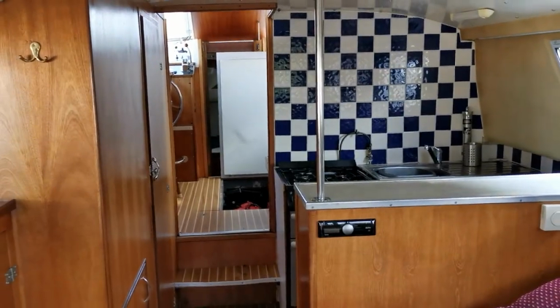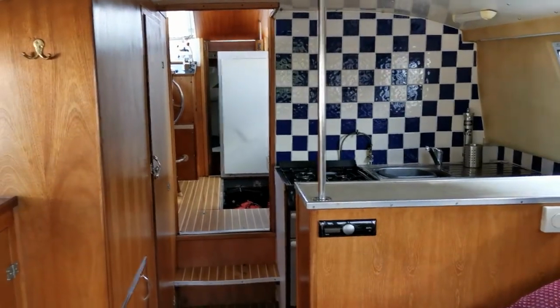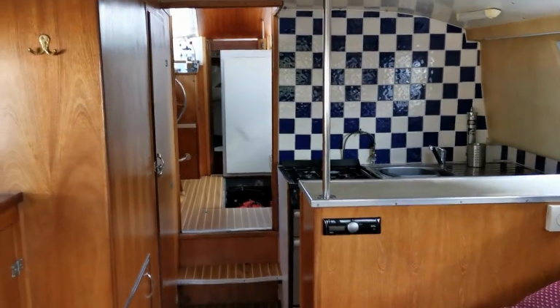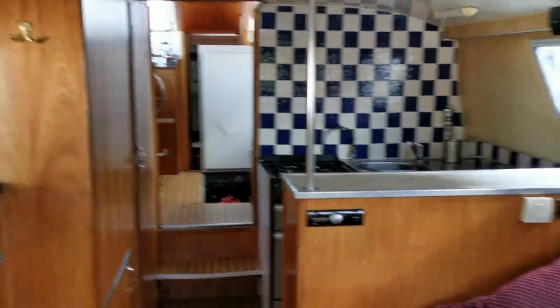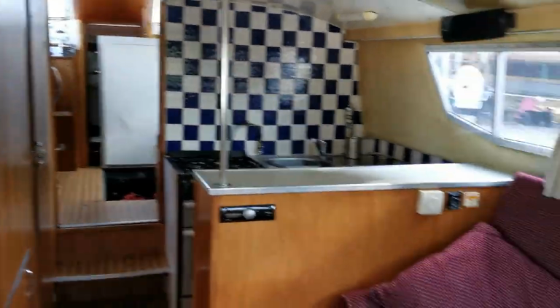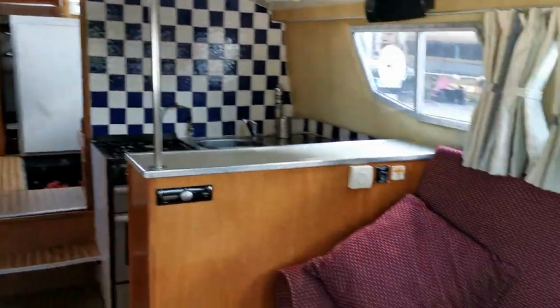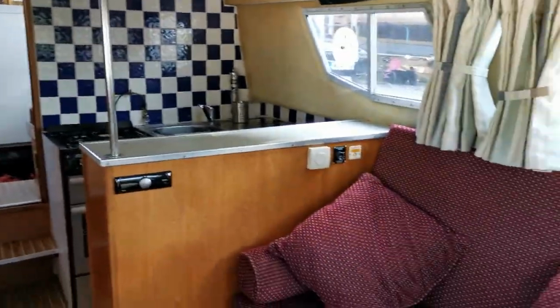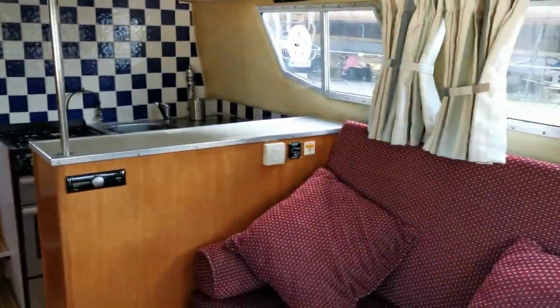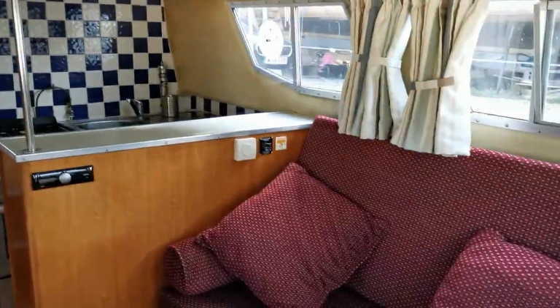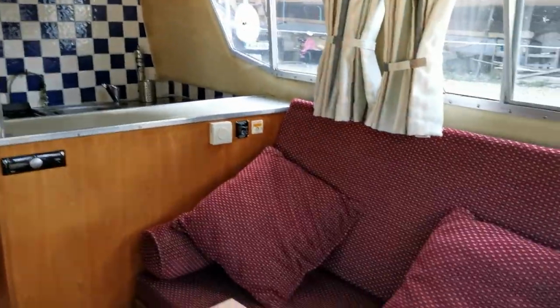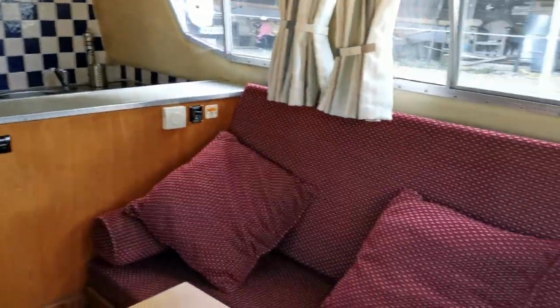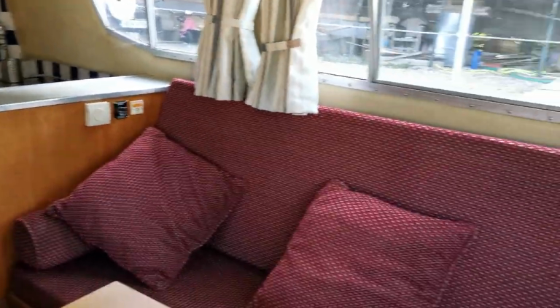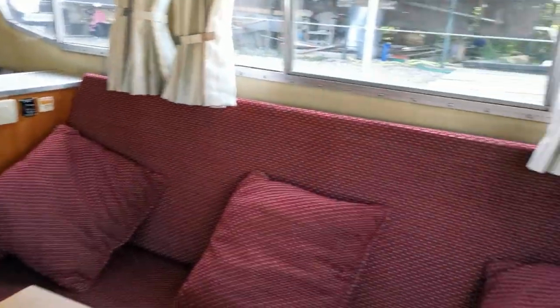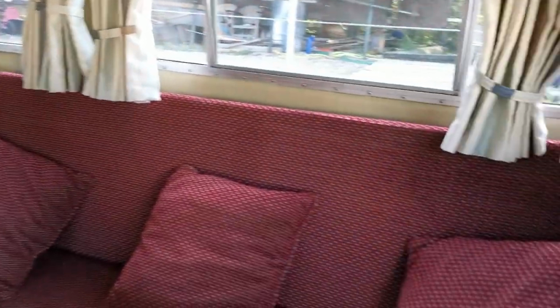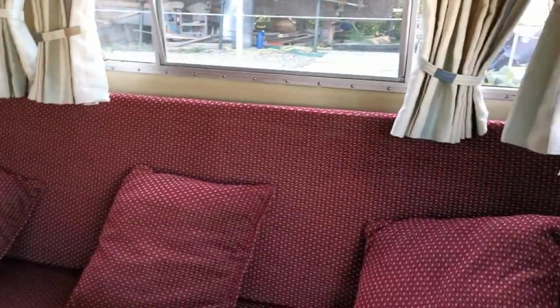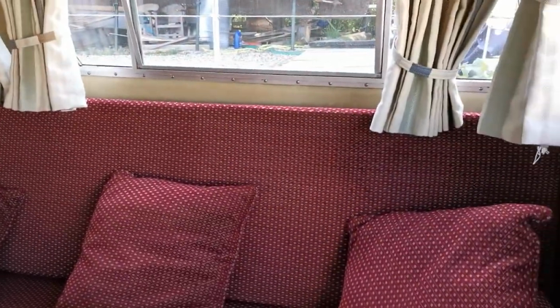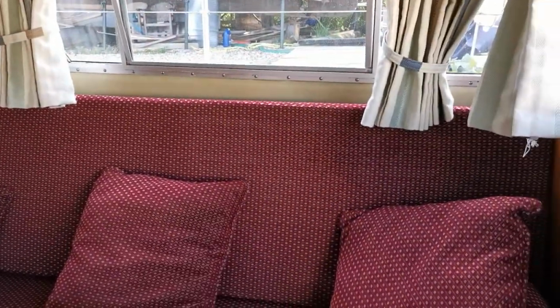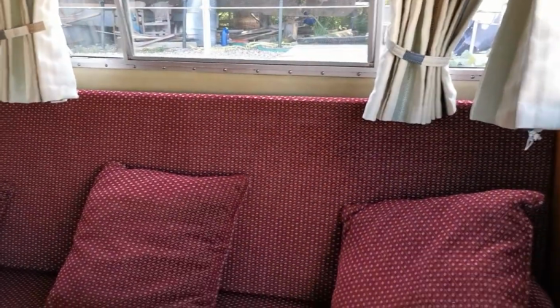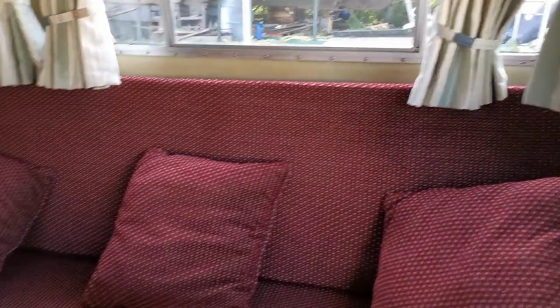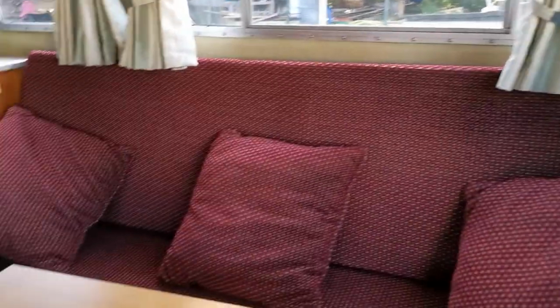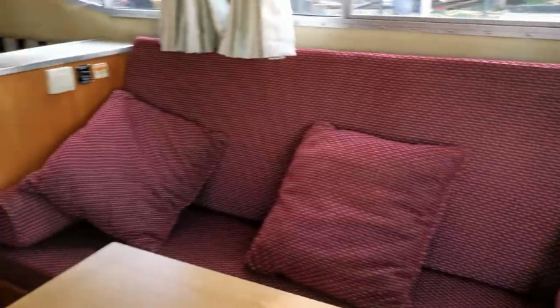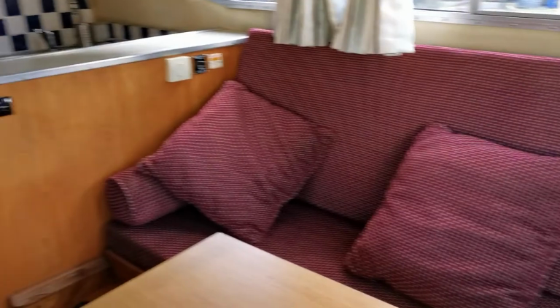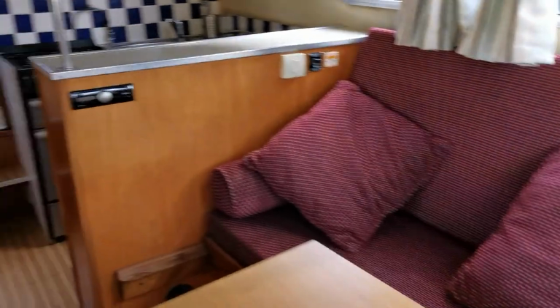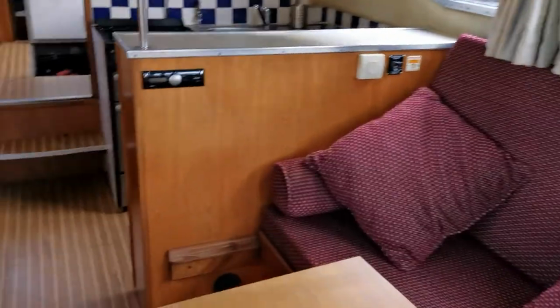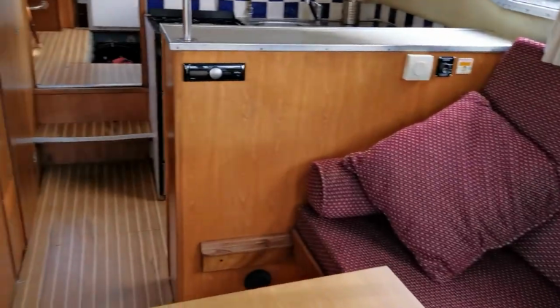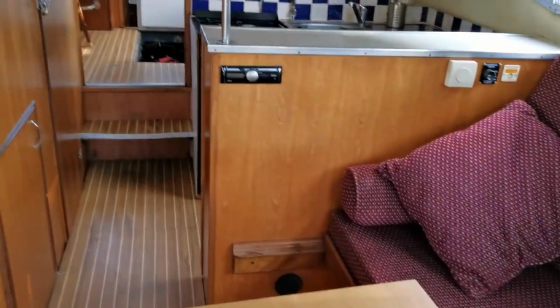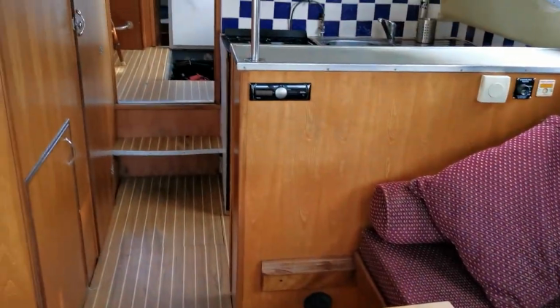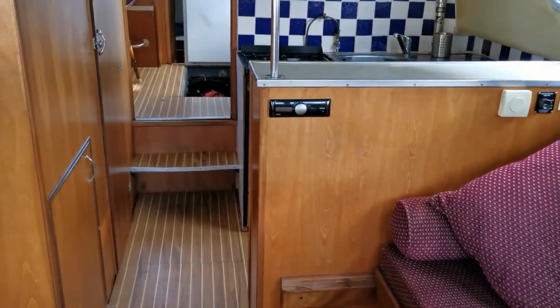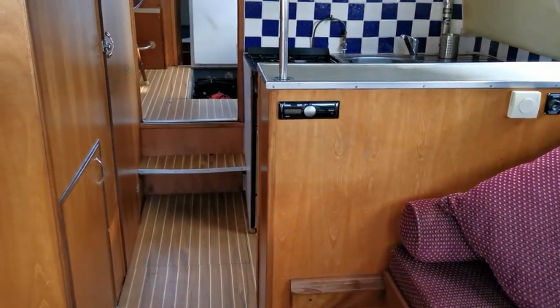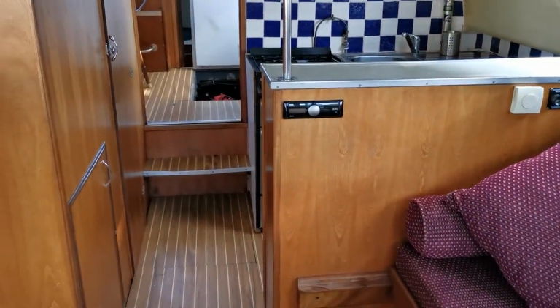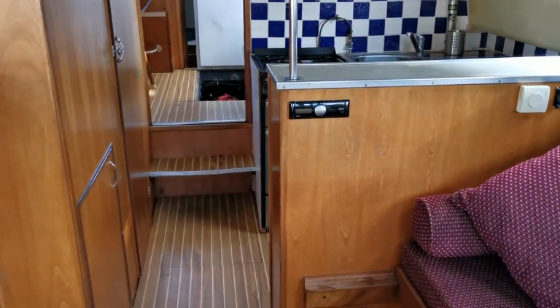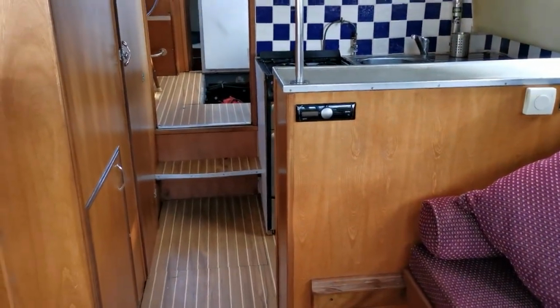Welcome back to BoatShed Norfolk, on board this Aquafiber 38 which is new on the market today.